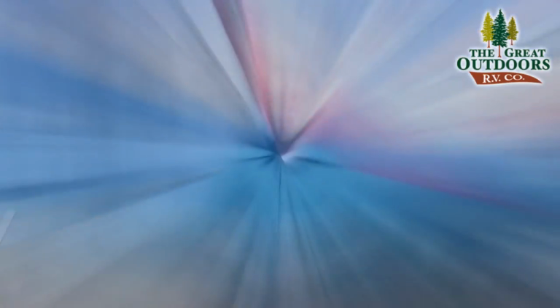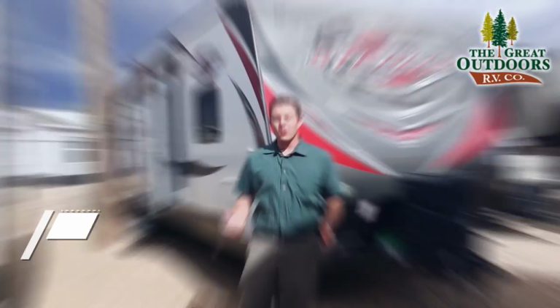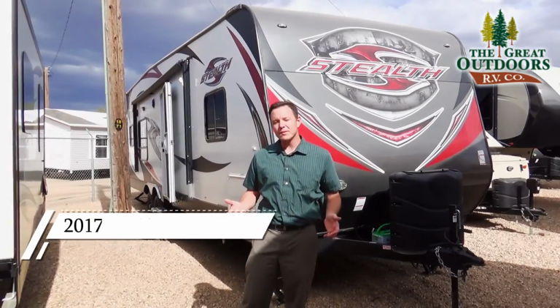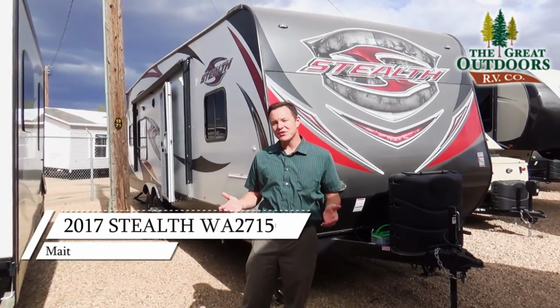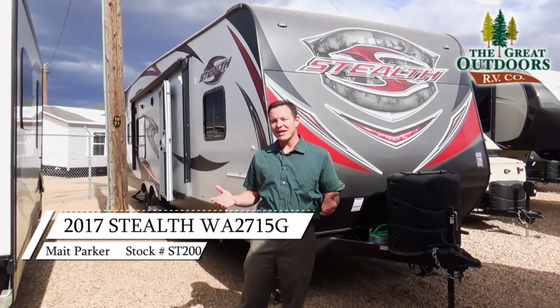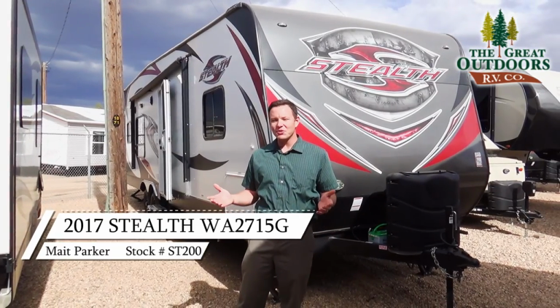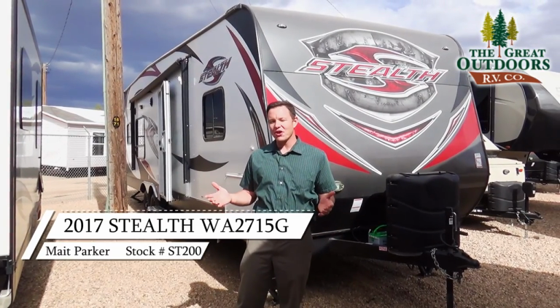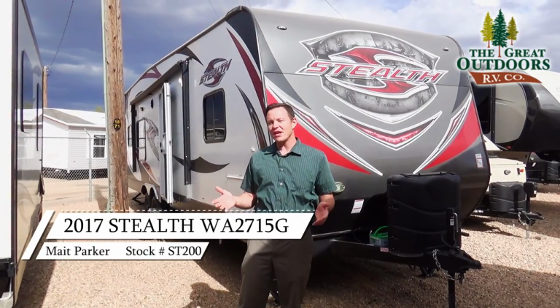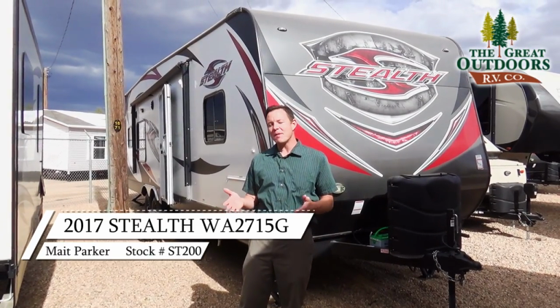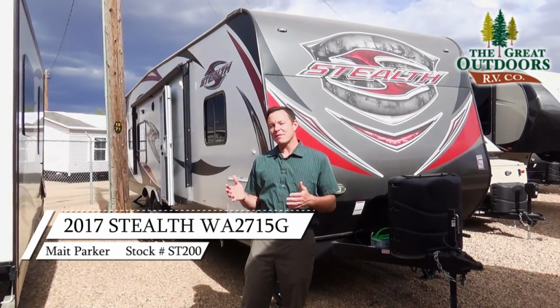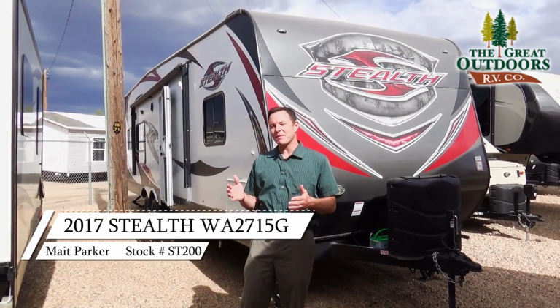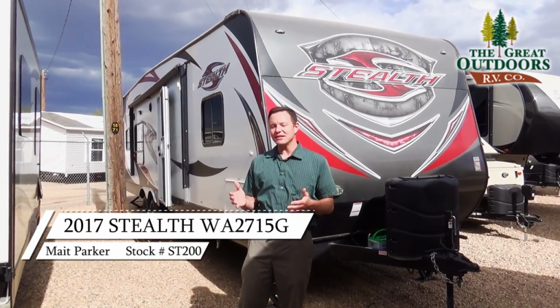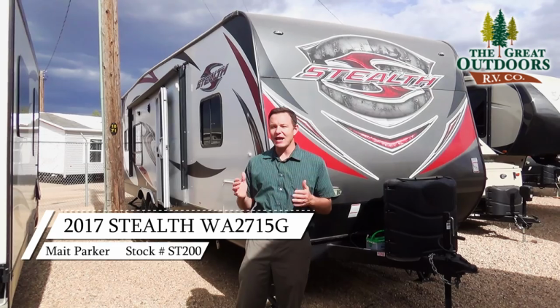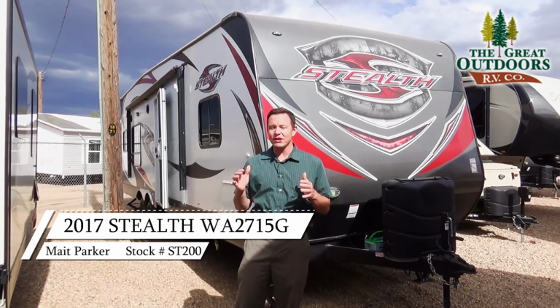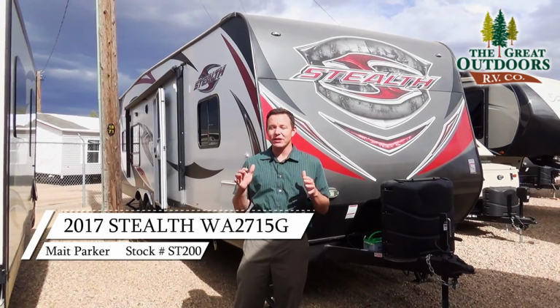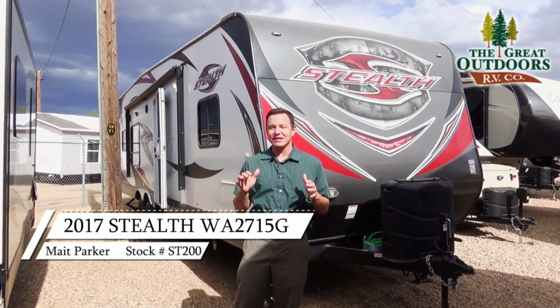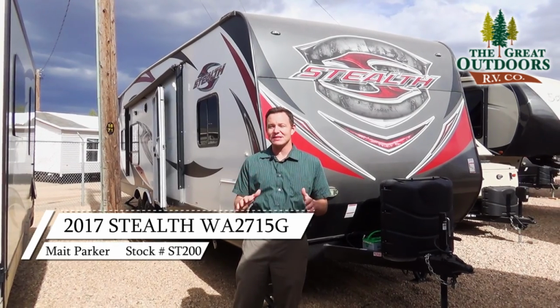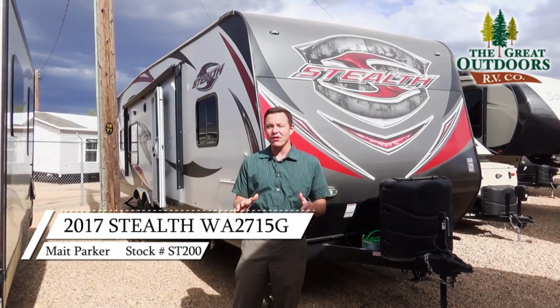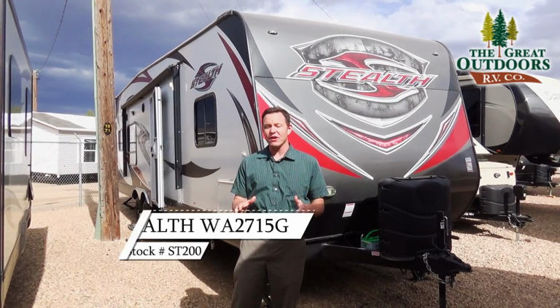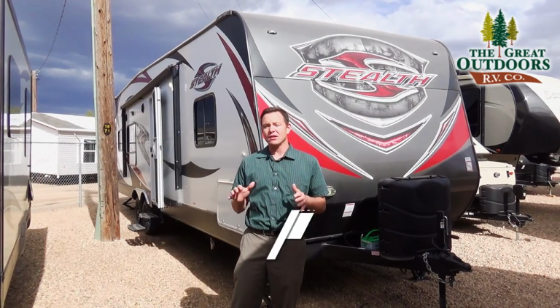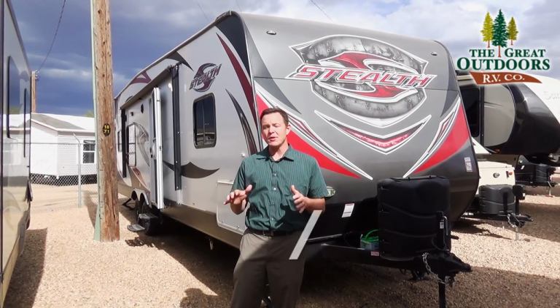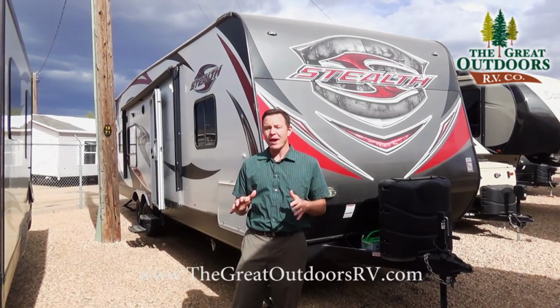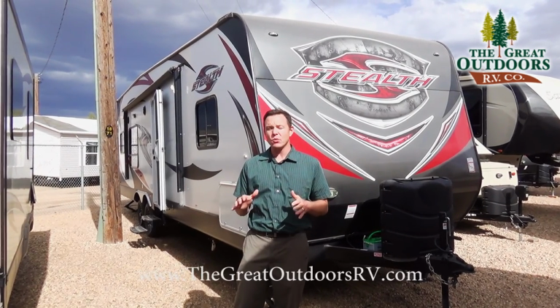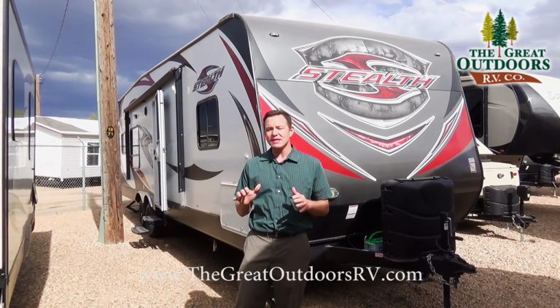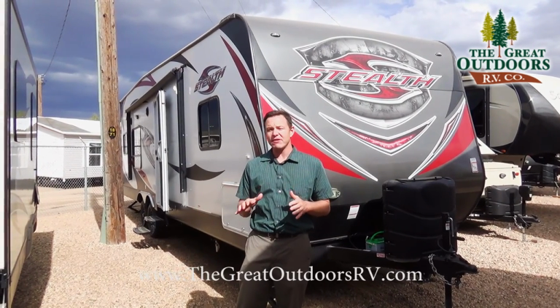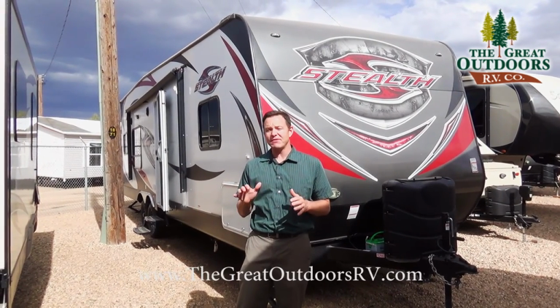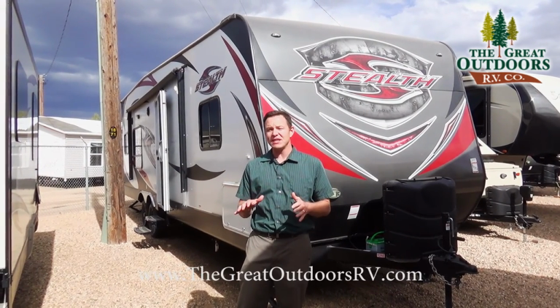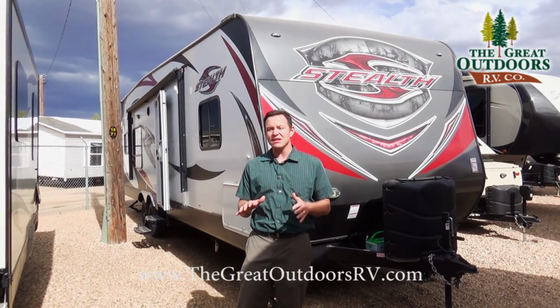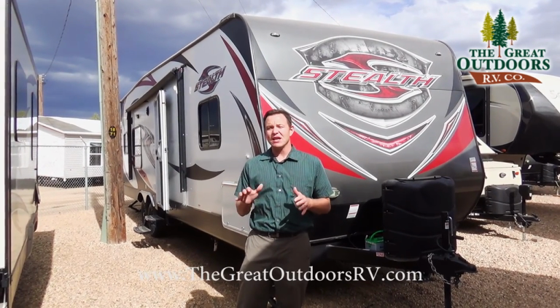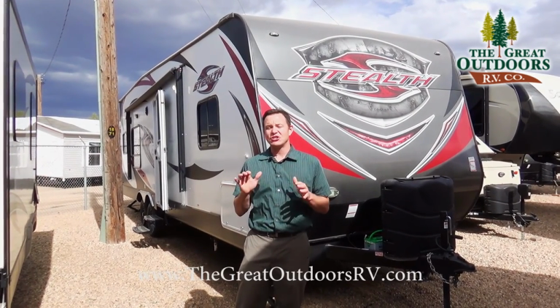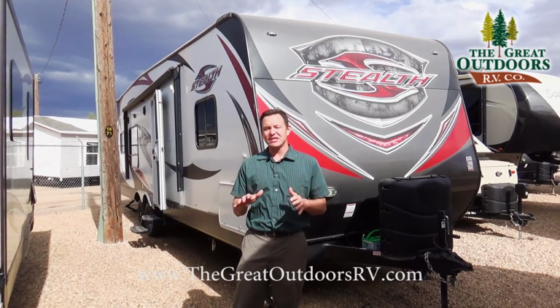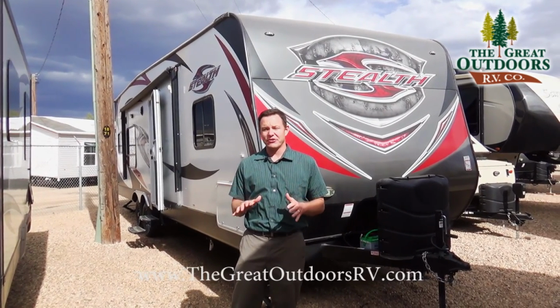Hello, welcome to The Great Outdoors RV. My name is Mate and today we're going to look at the Stealth WA2715 G Series.